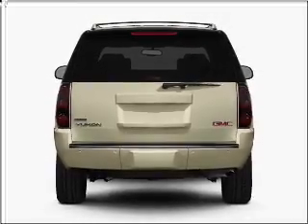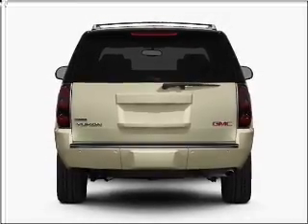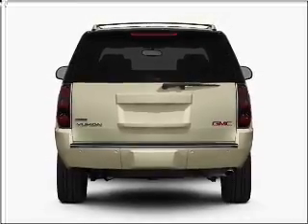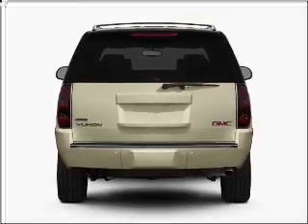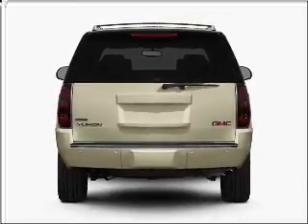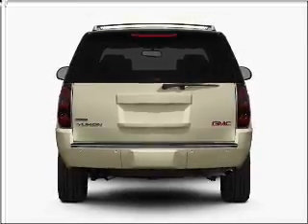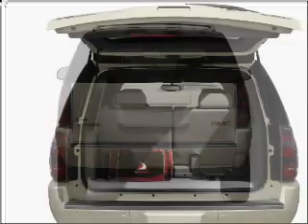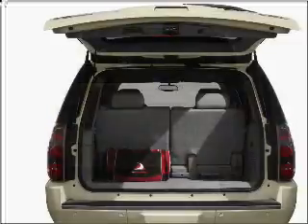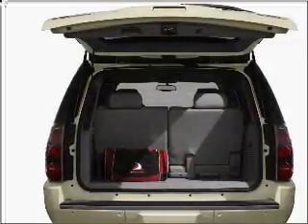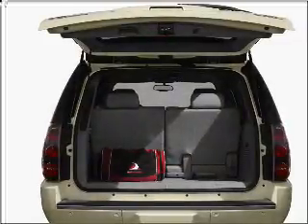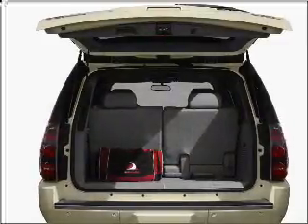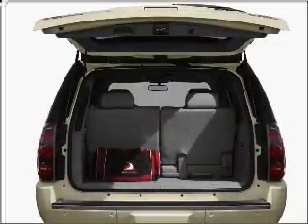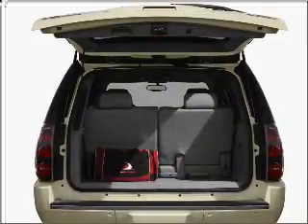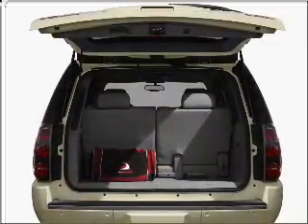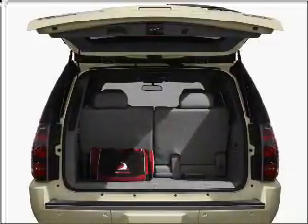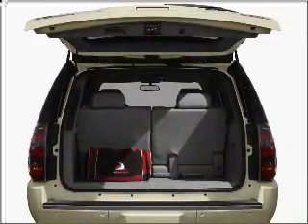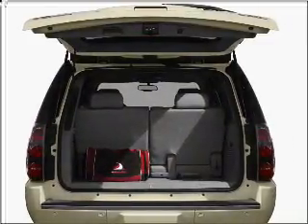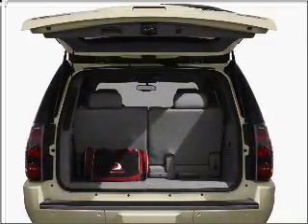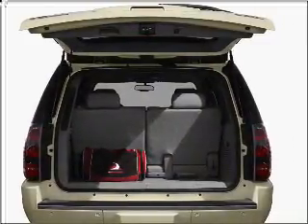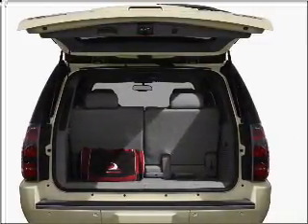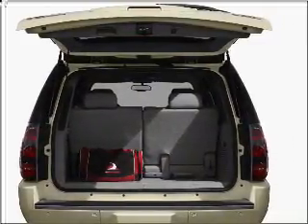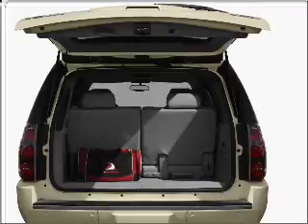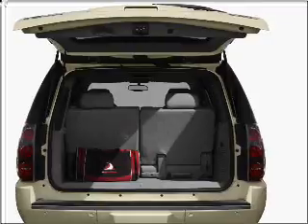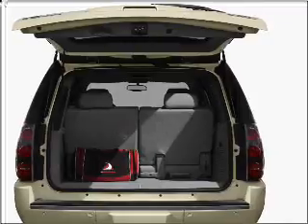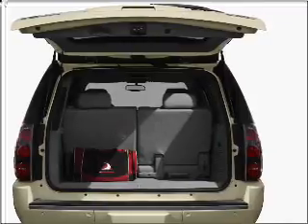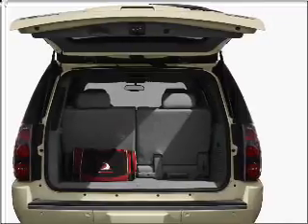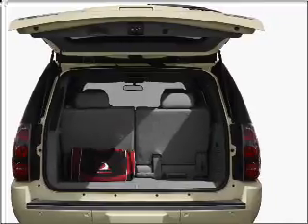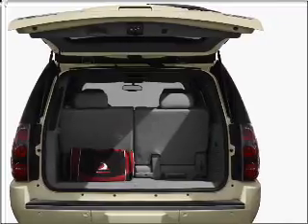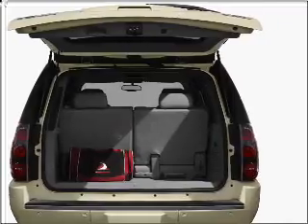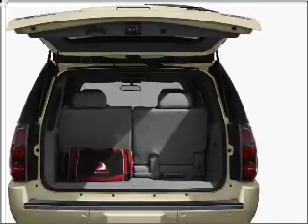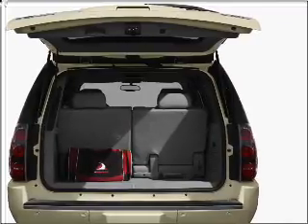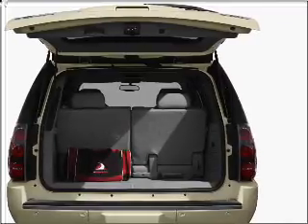GPS navigation will guide you to your destination. Premium wheels lend a distinctive appearance.